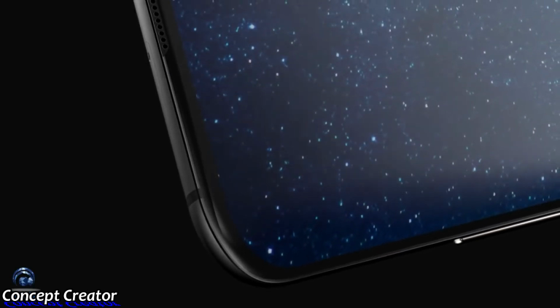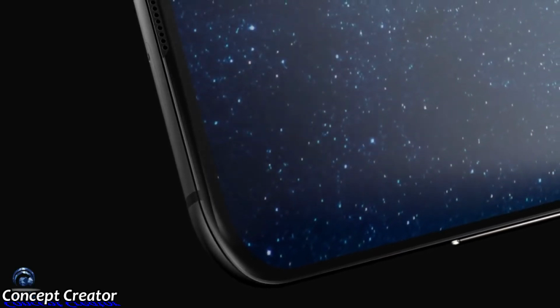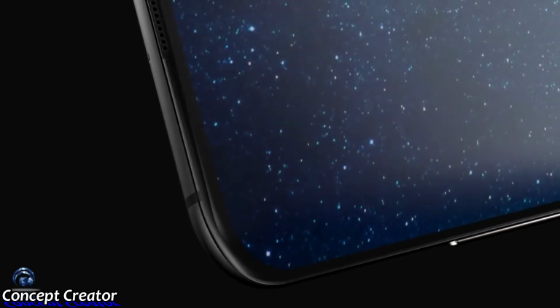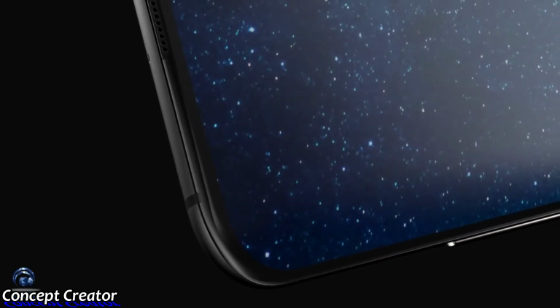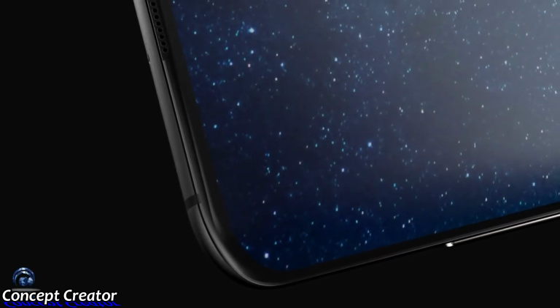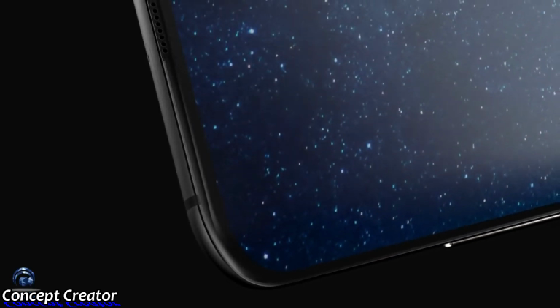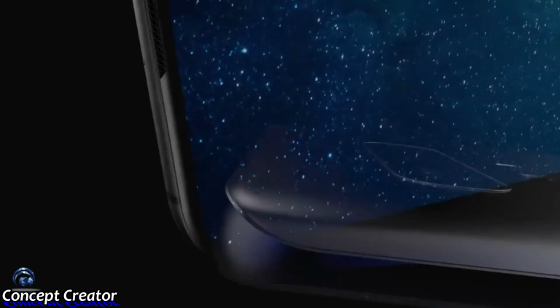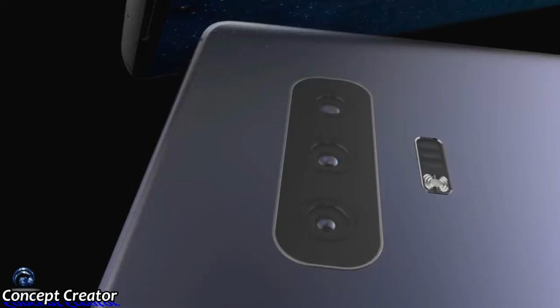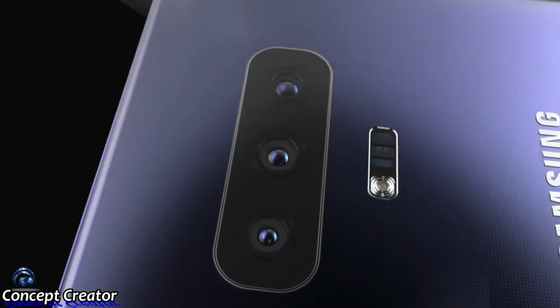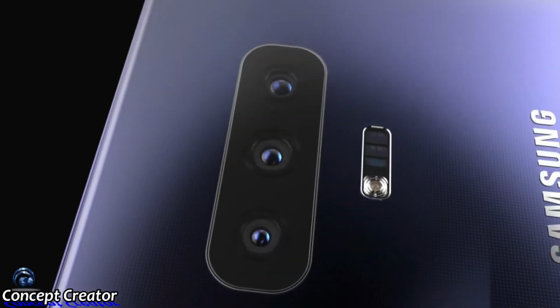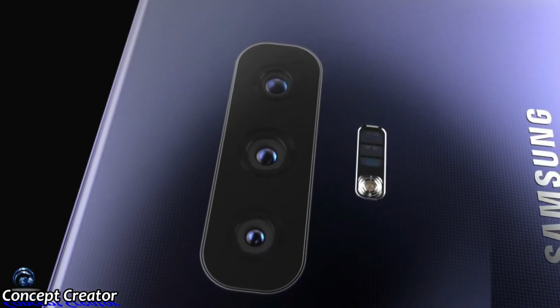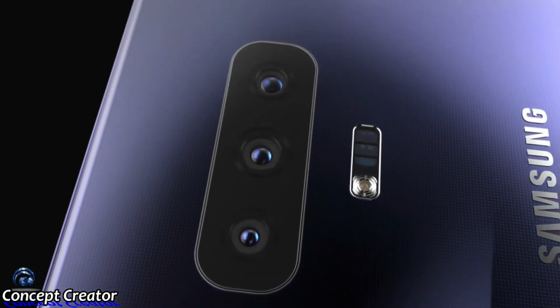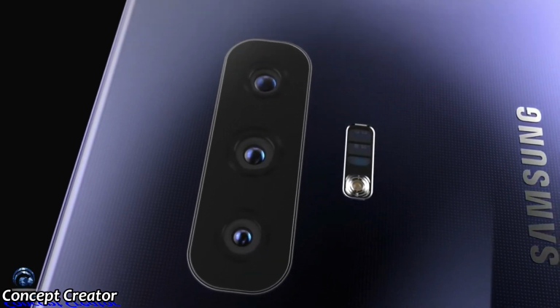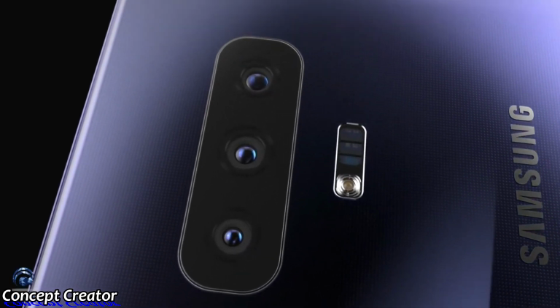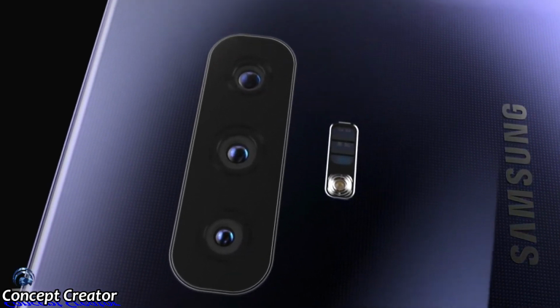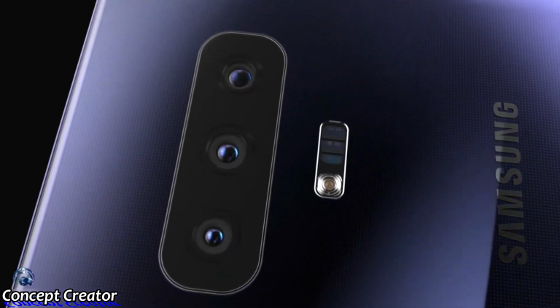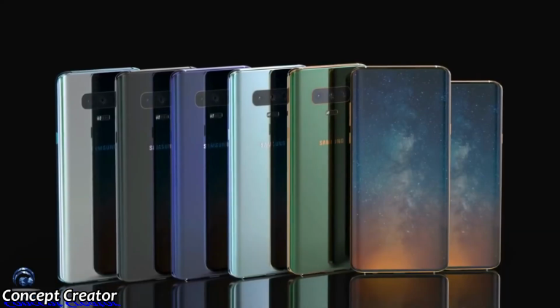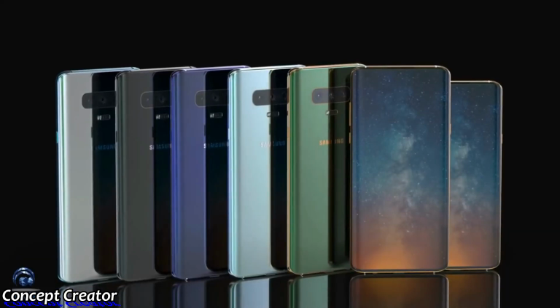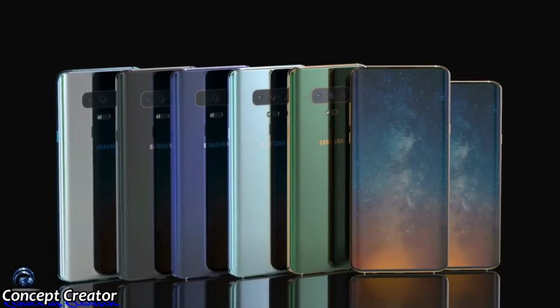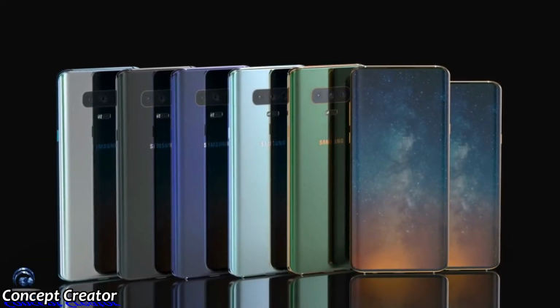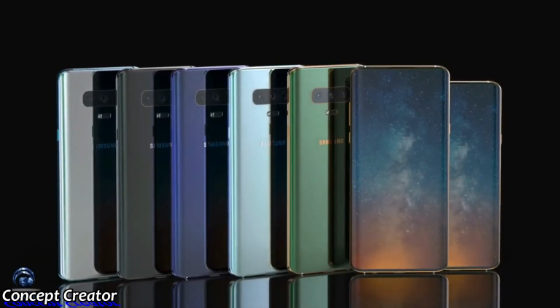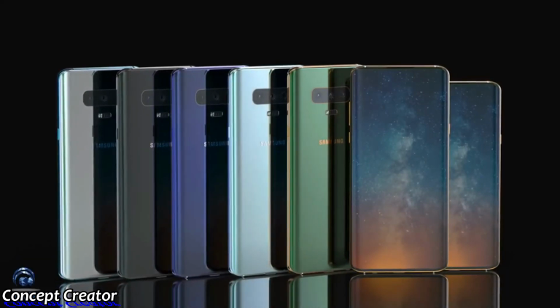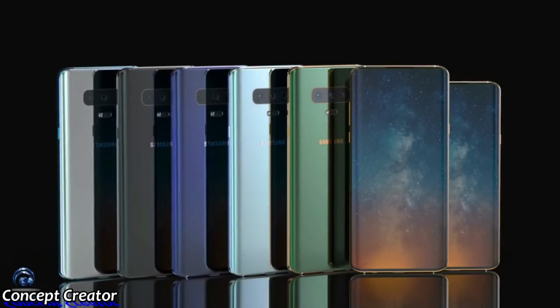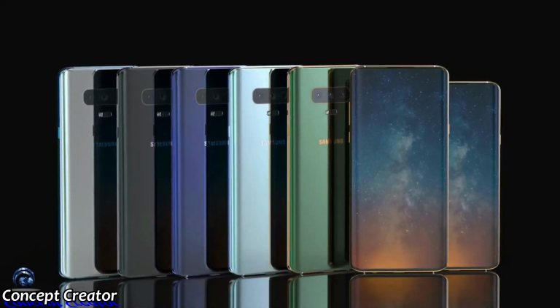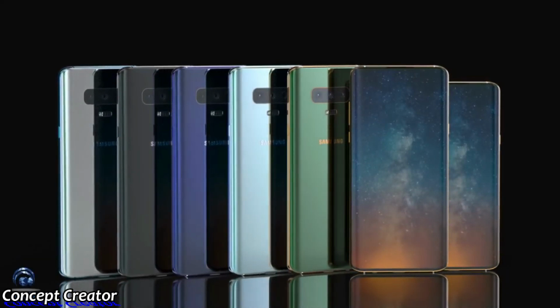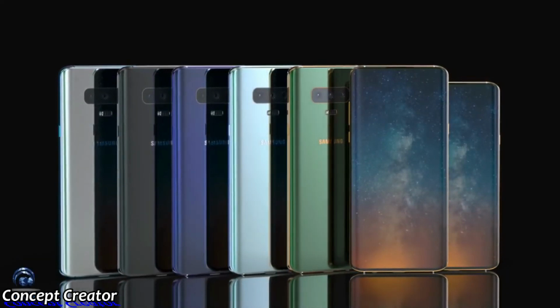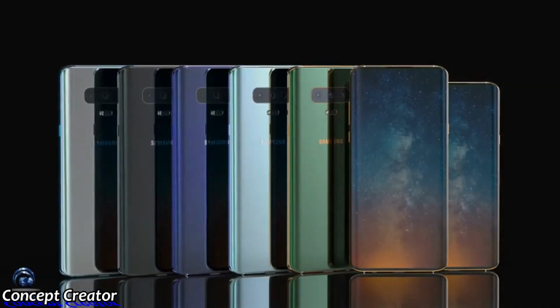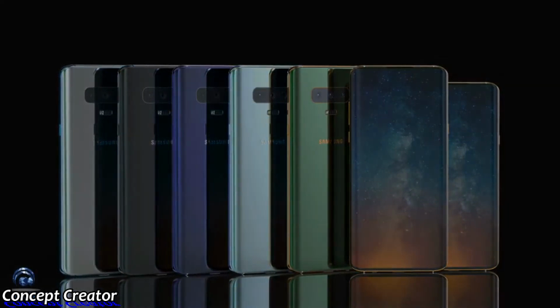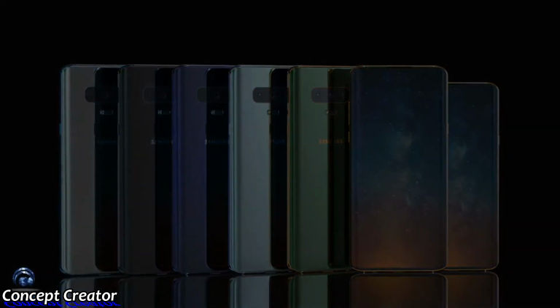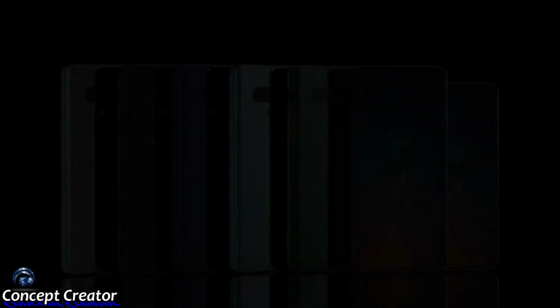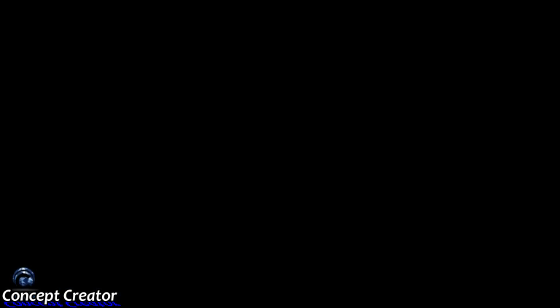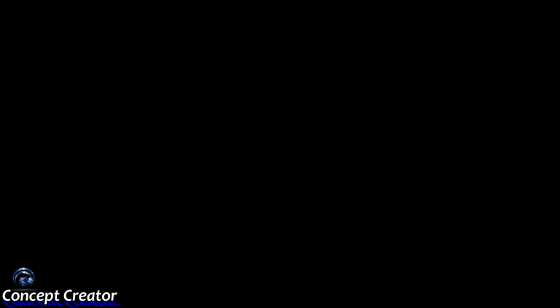Please make sure to subscribe for all the upcoming leaks about Samsung. I will catch you guys in the next one — see you soon.